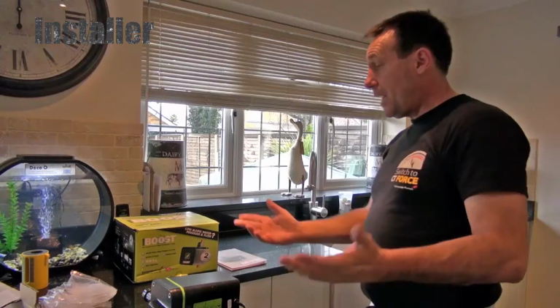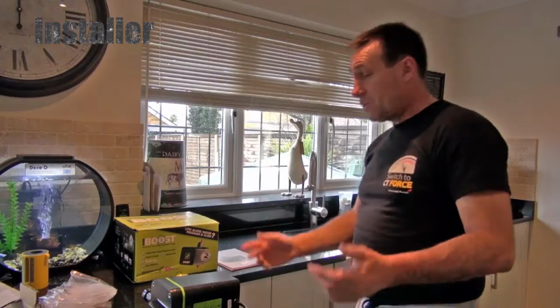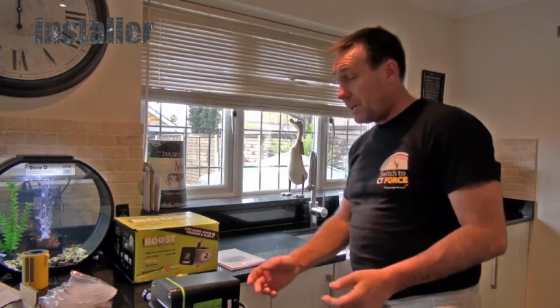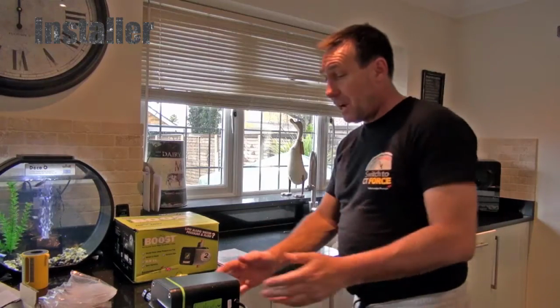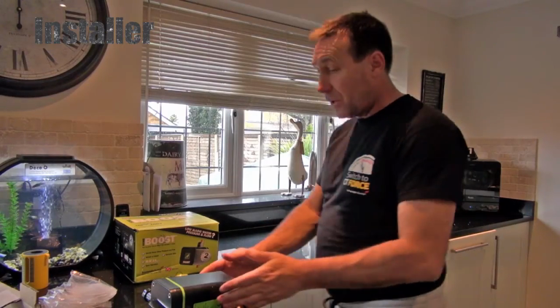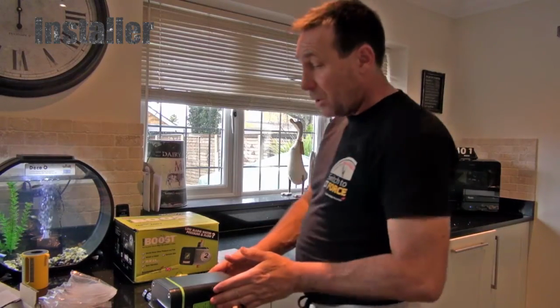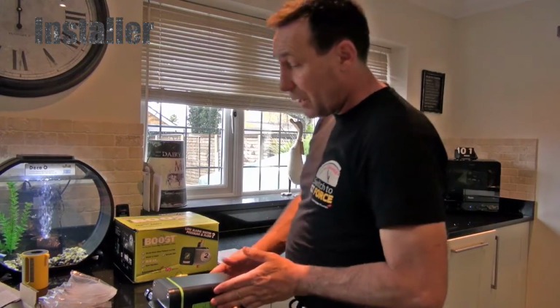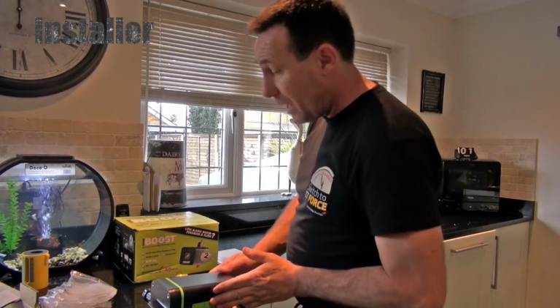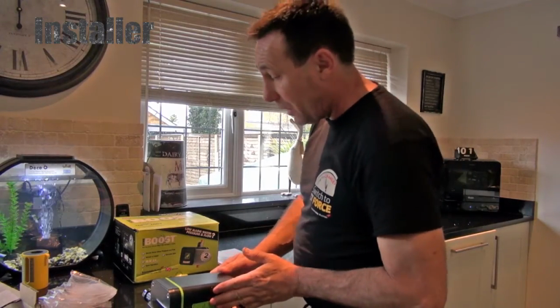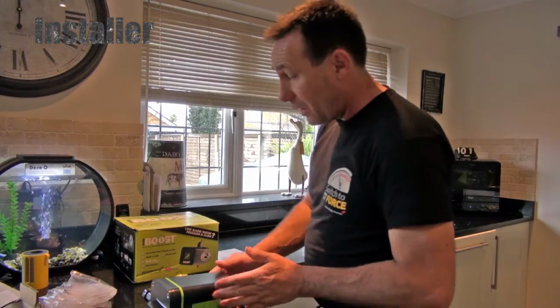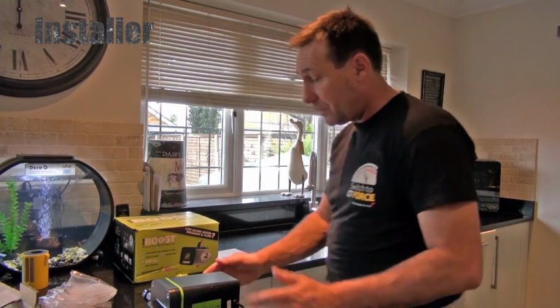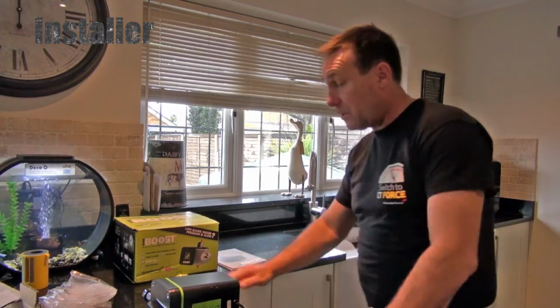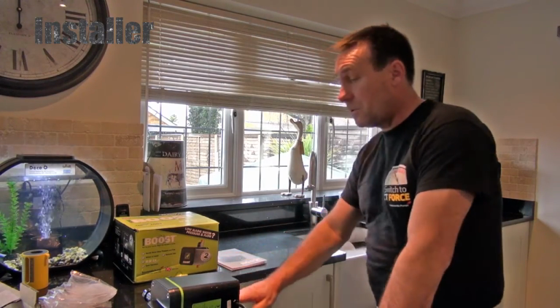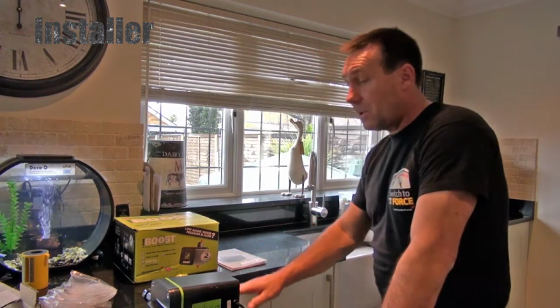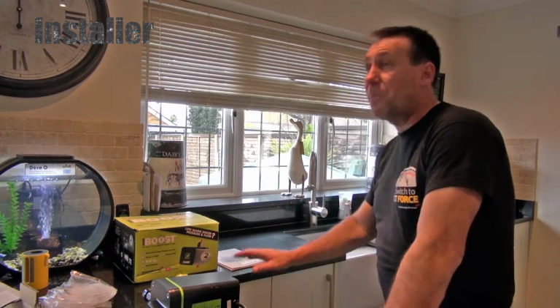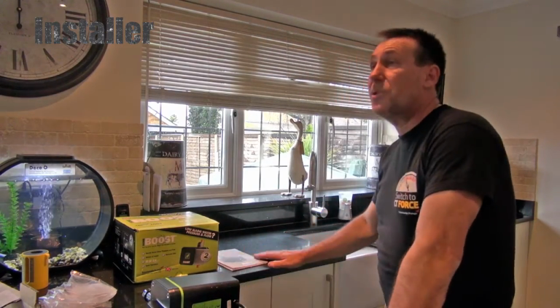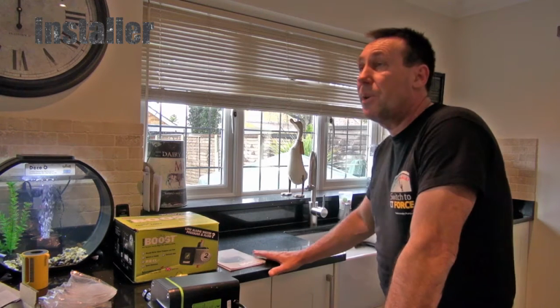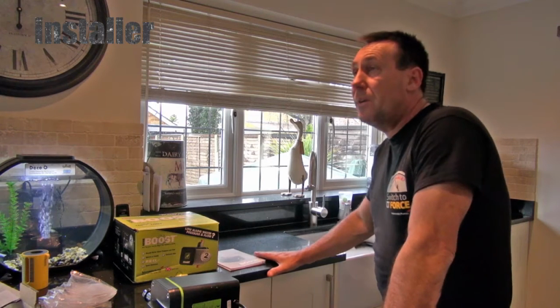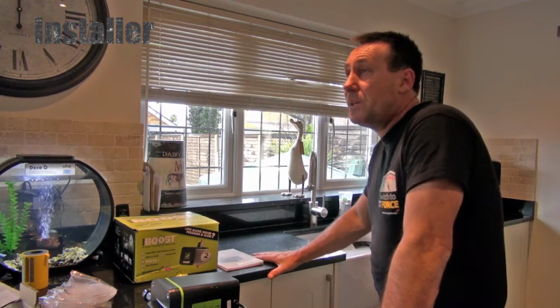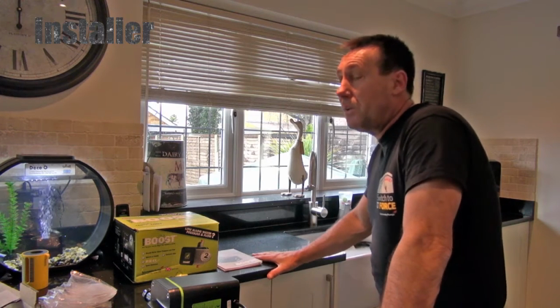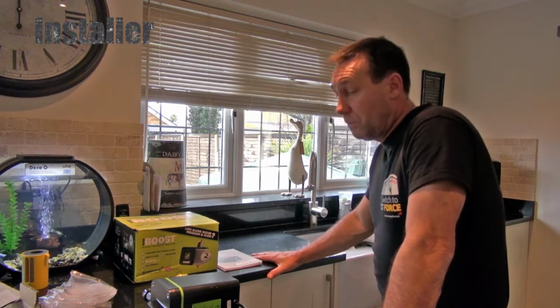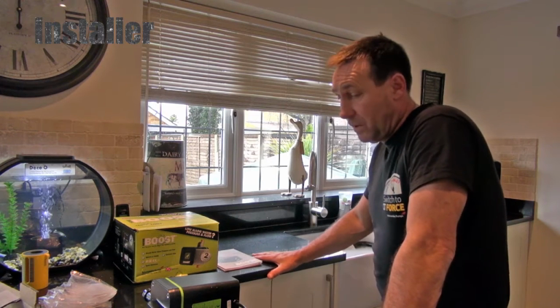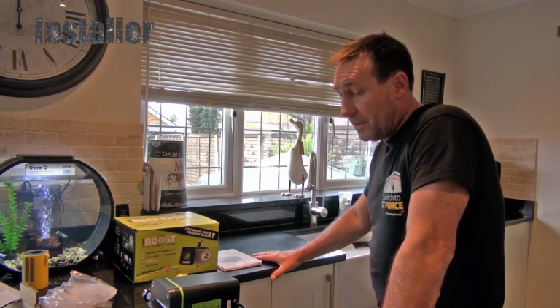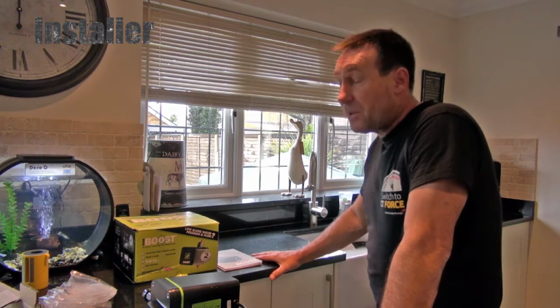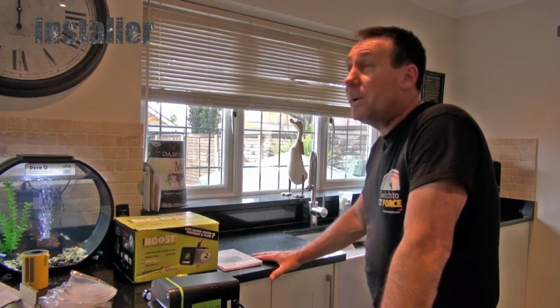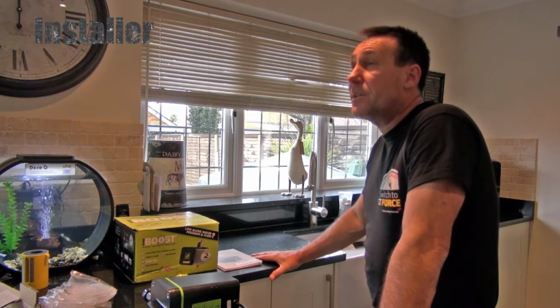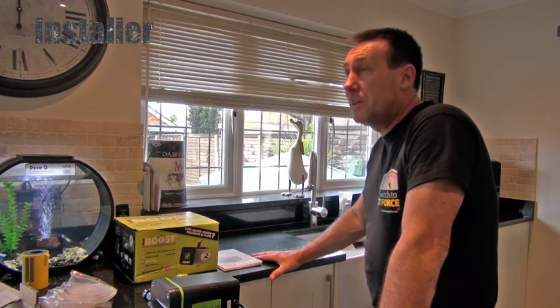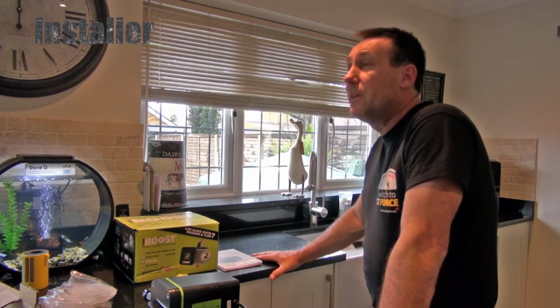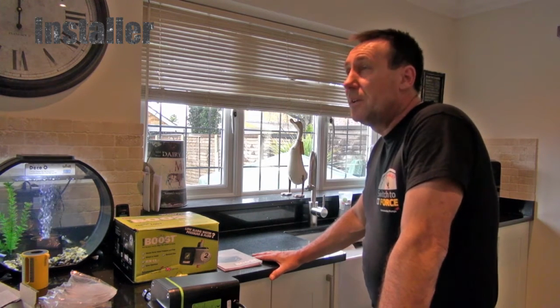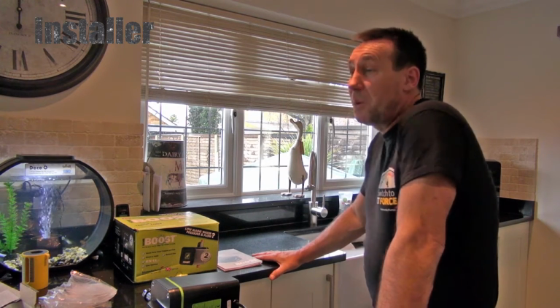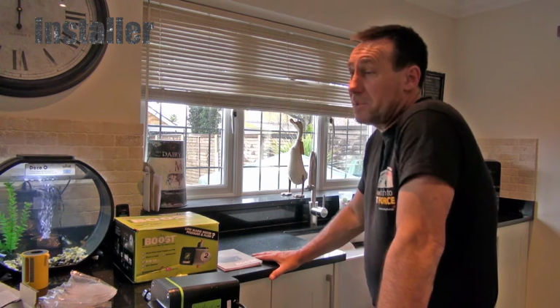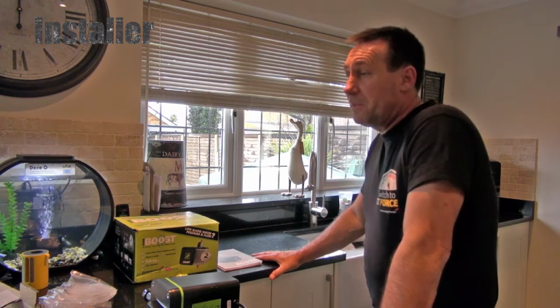Now I've seen it and got it working, anyone I go to who's got low pressure in their house I will recommend it straight away — problem solved.